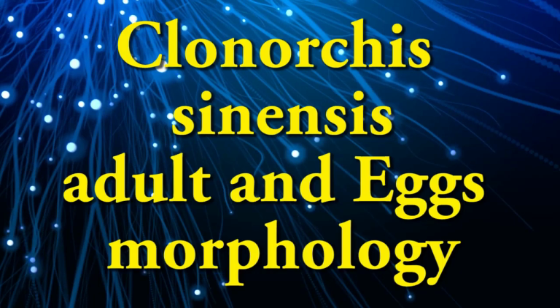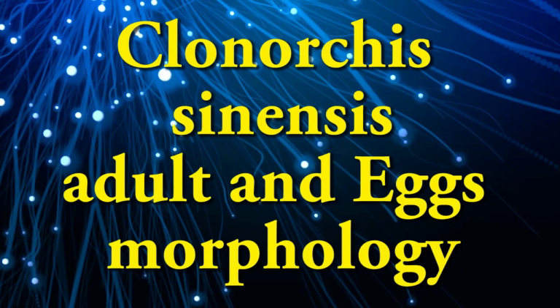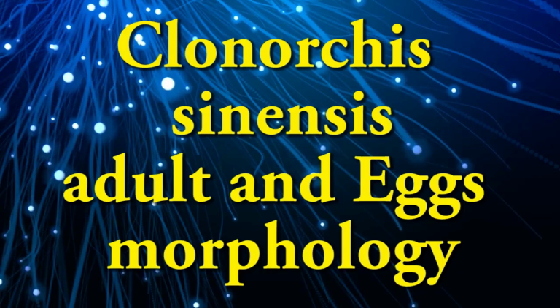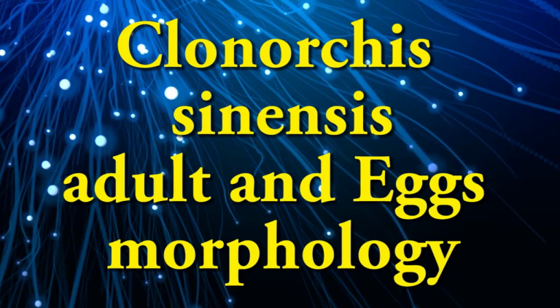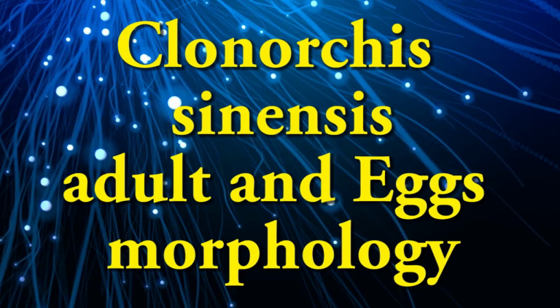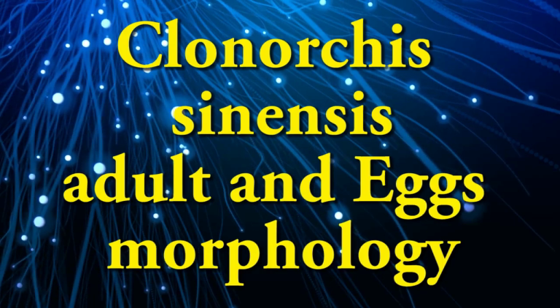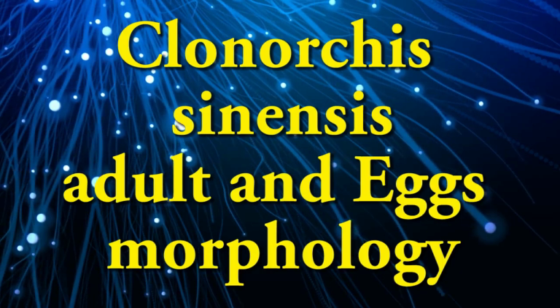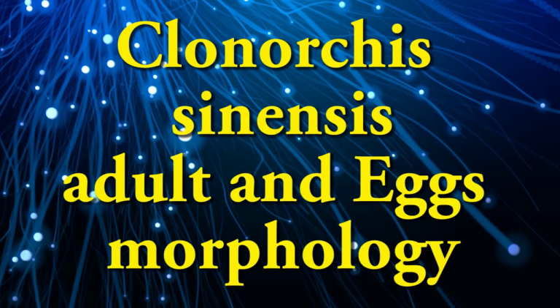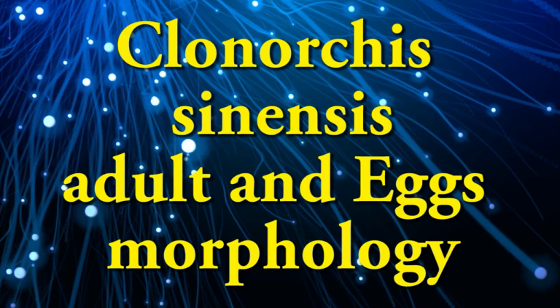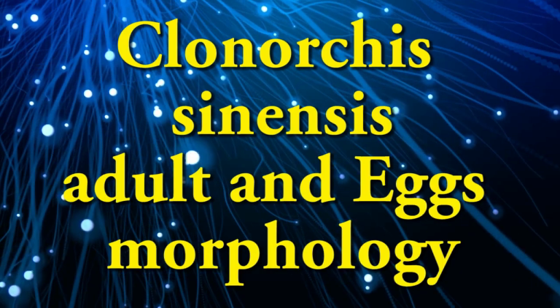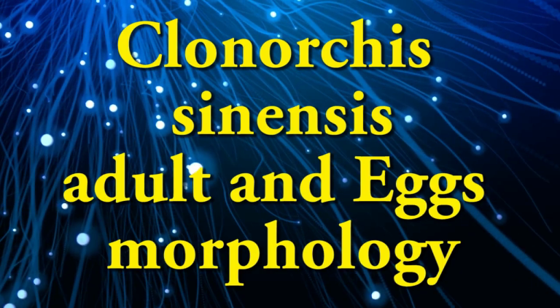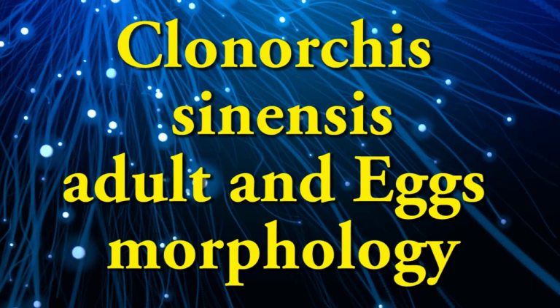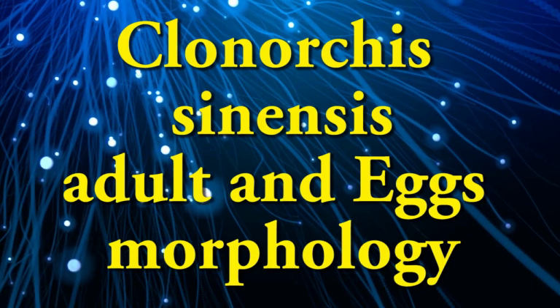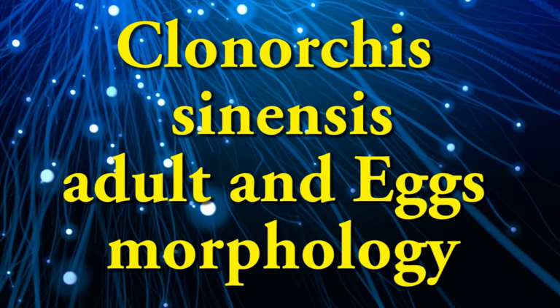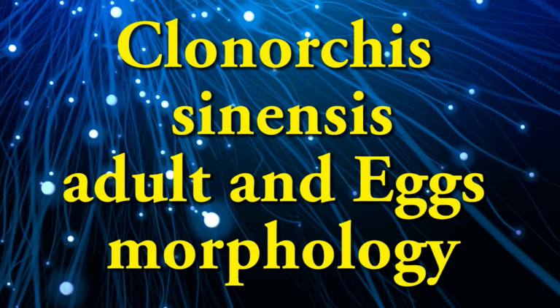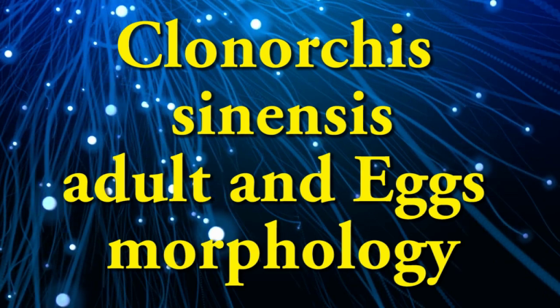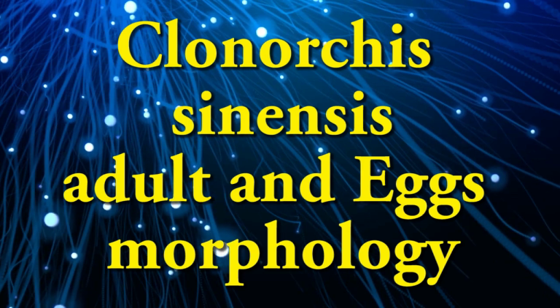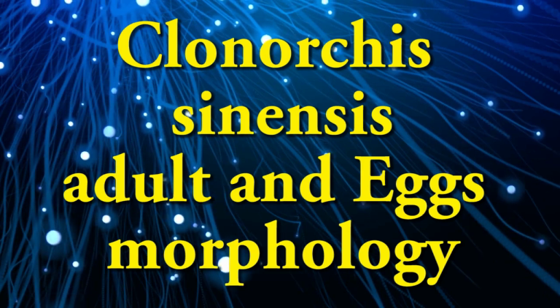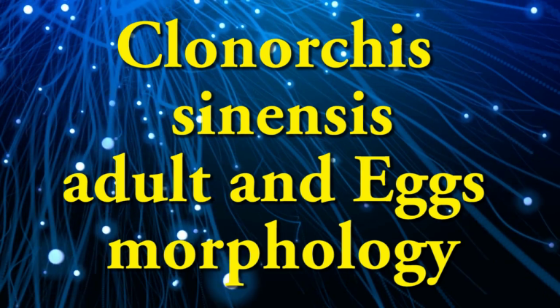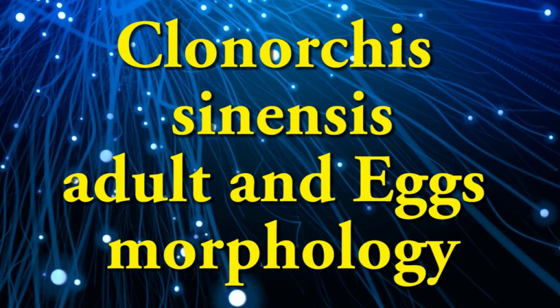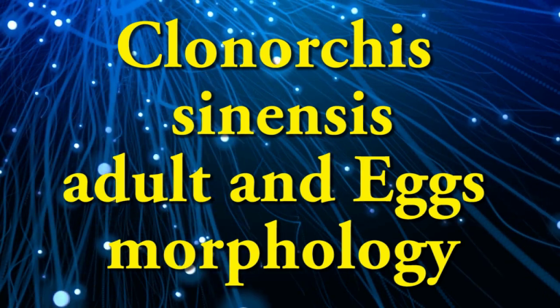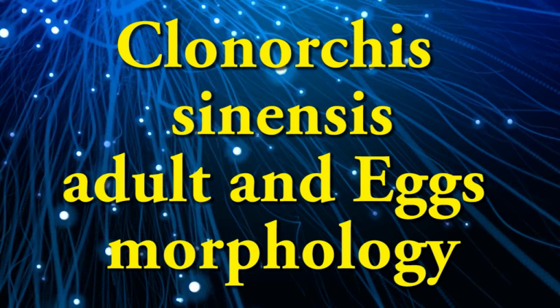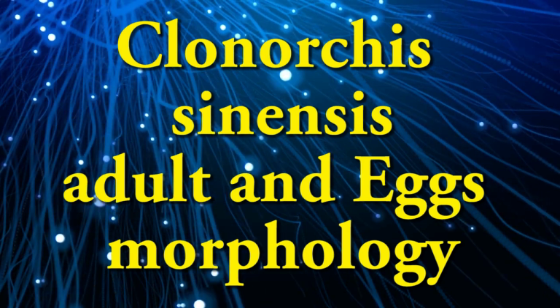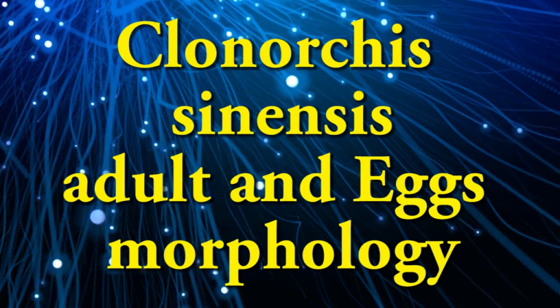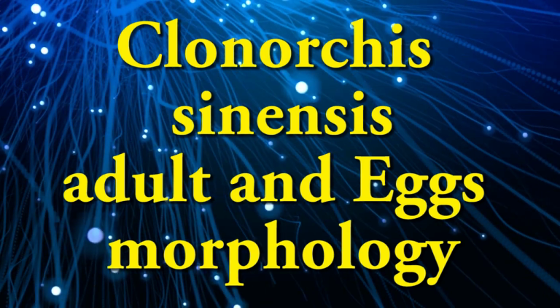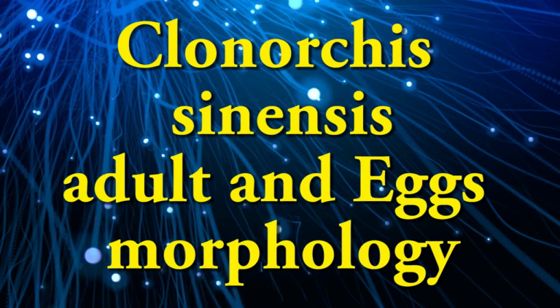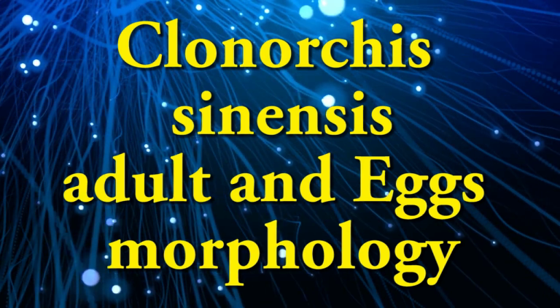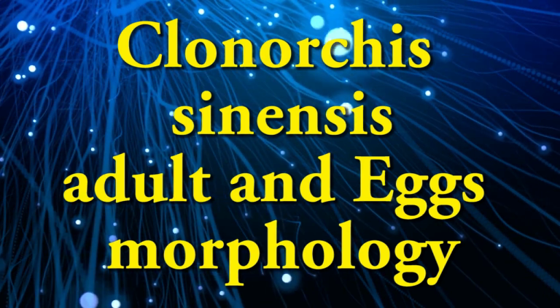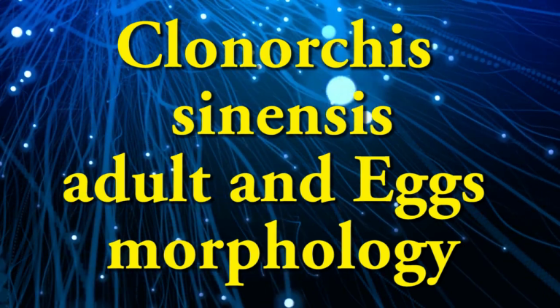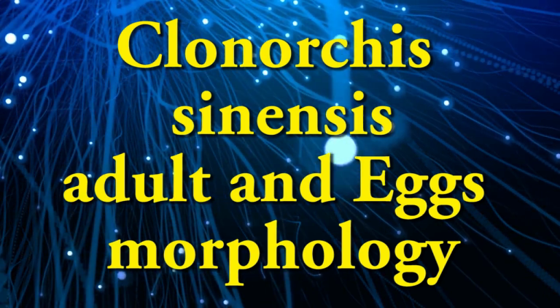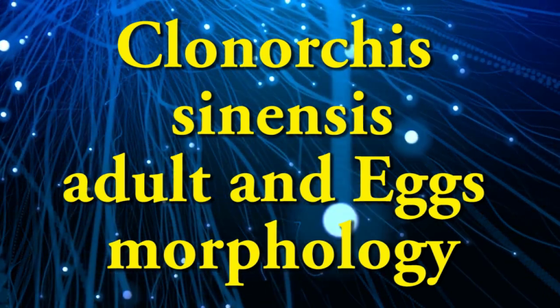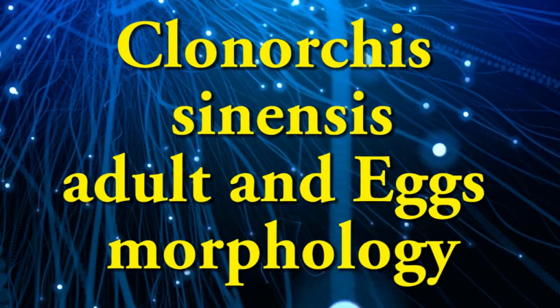This video is about Clonorchis sinensis, adult morphology.